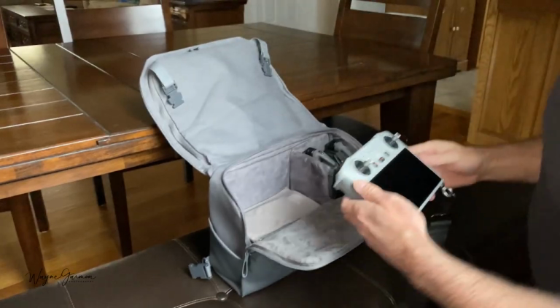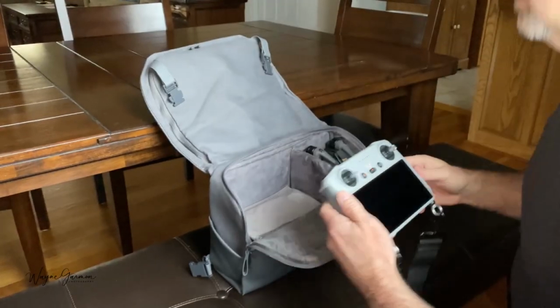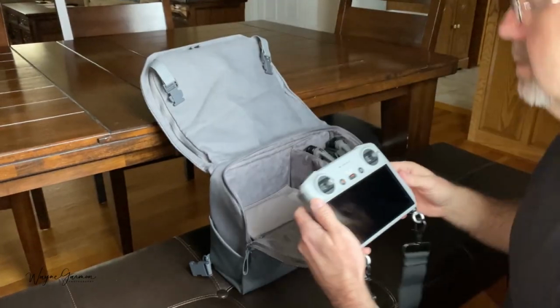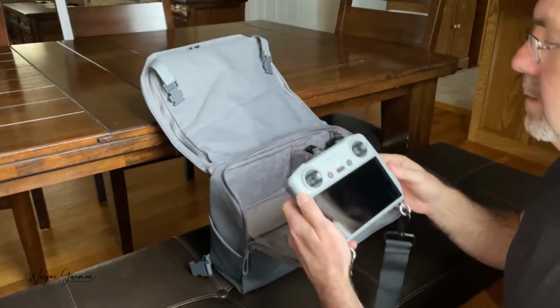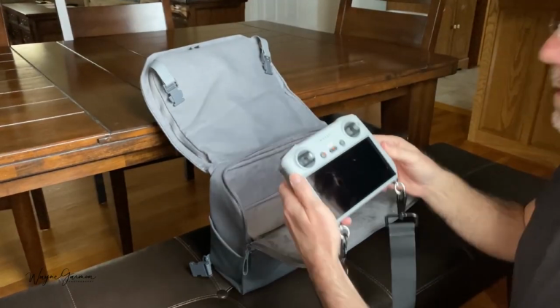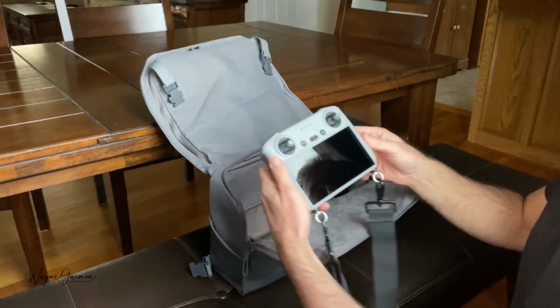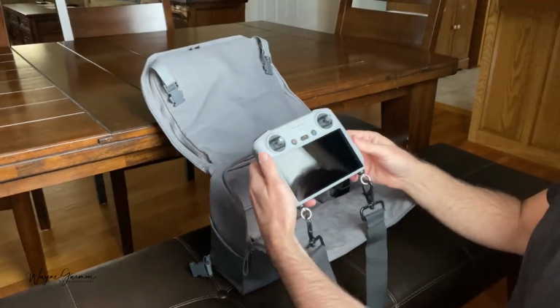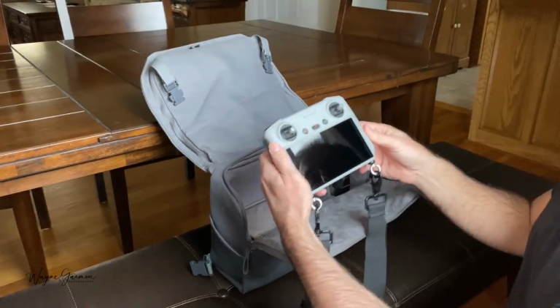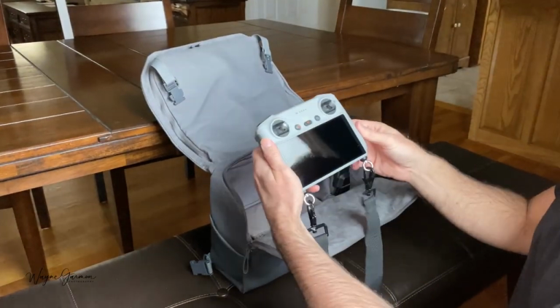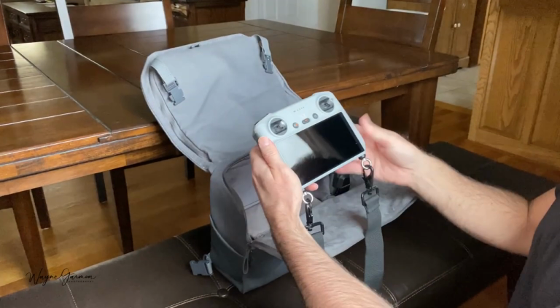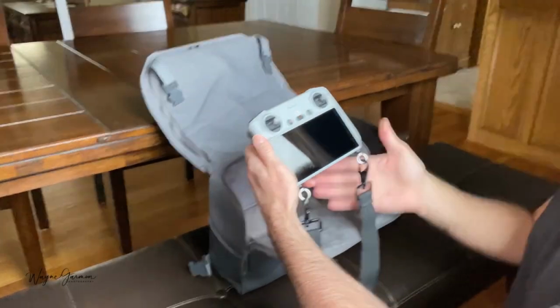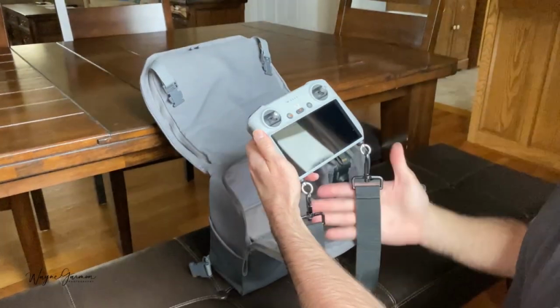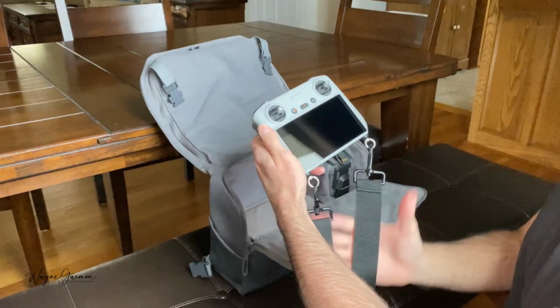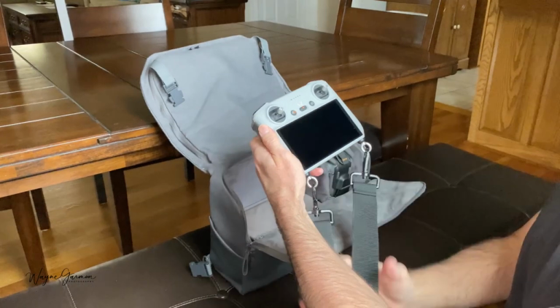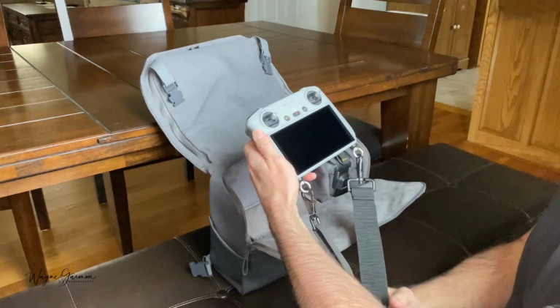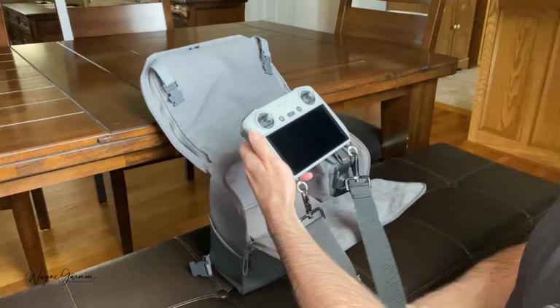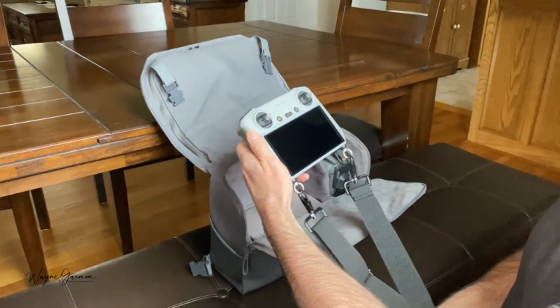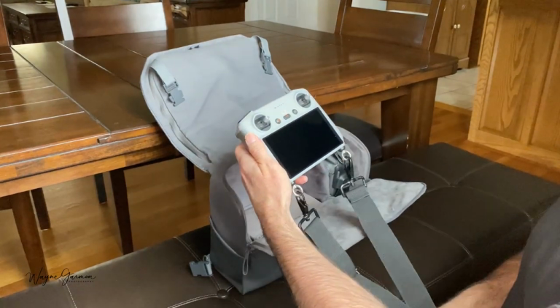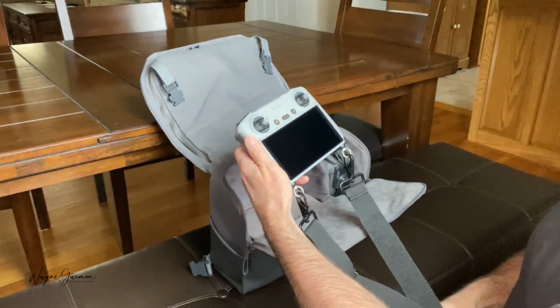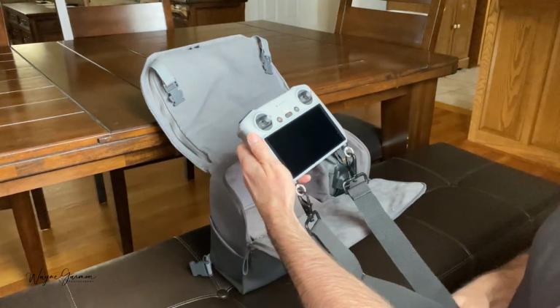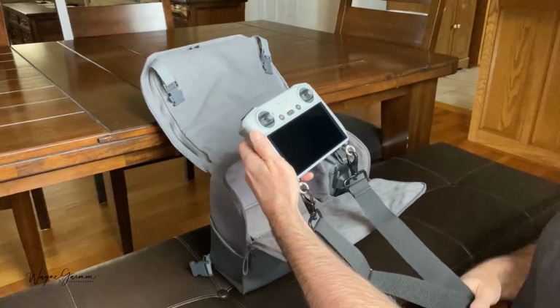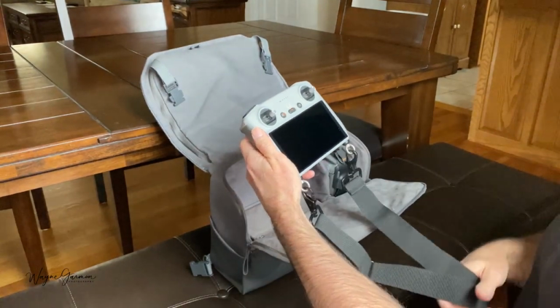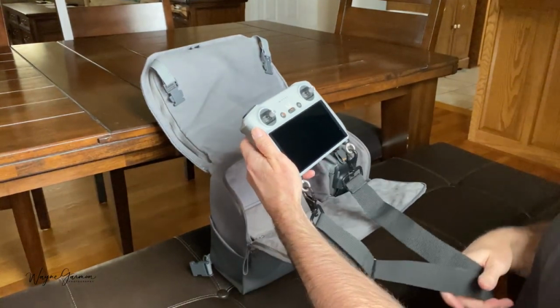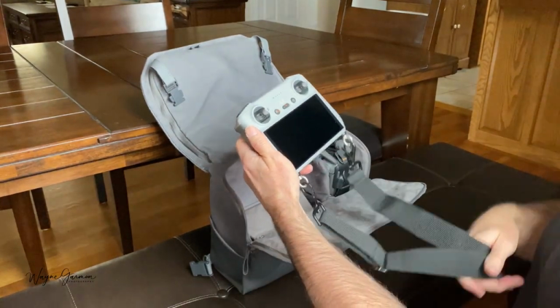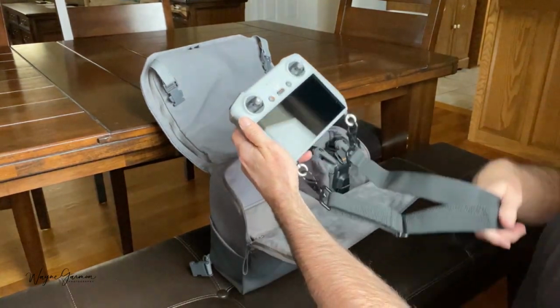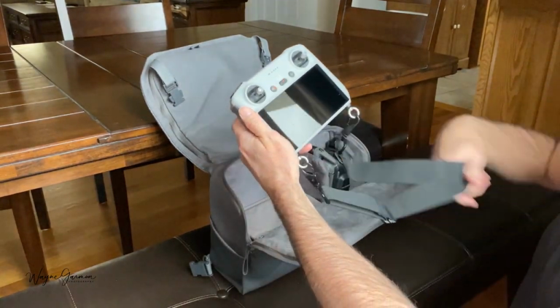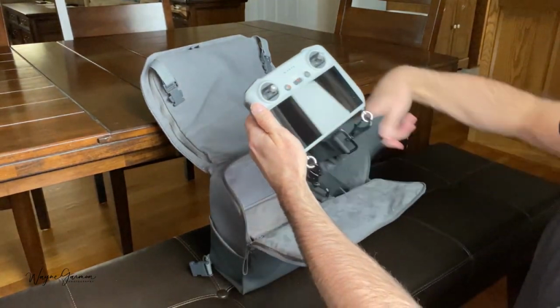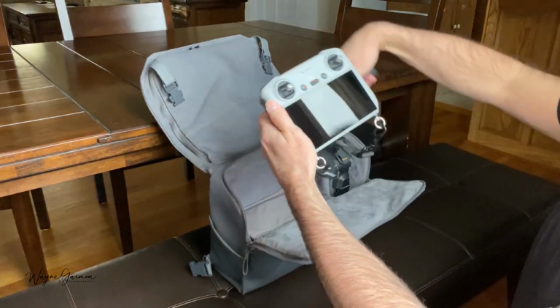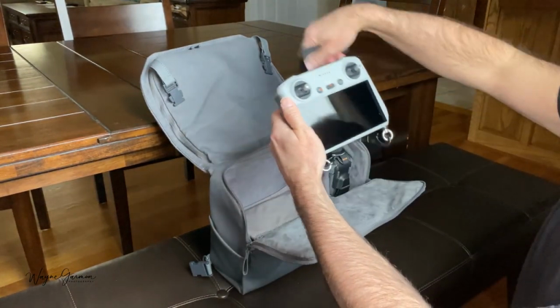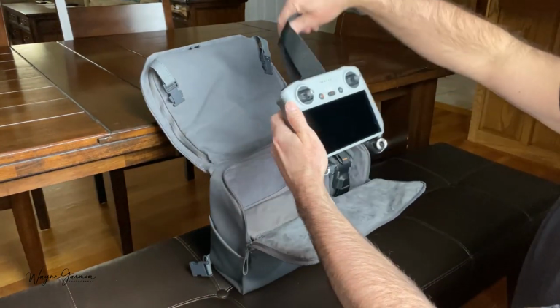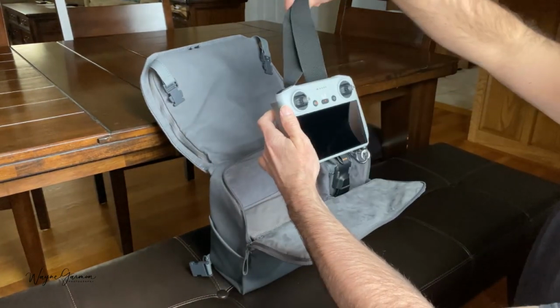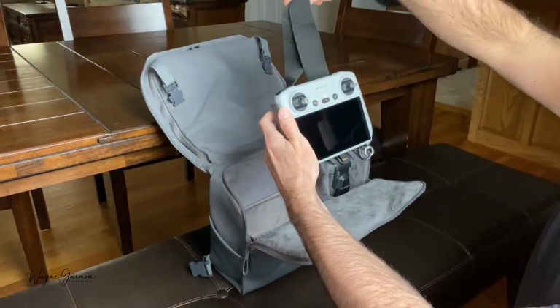You can also put it back into your bag with the lanyard attached — just pull it up and behind.